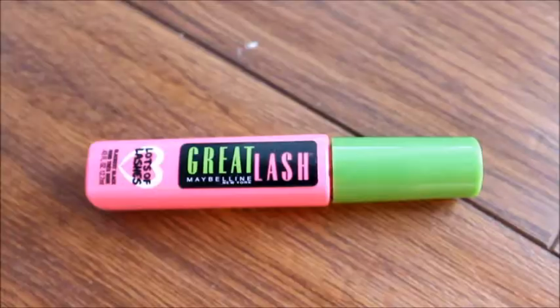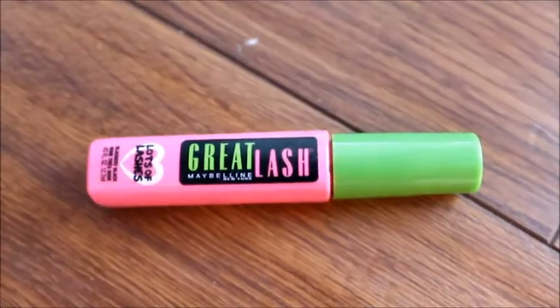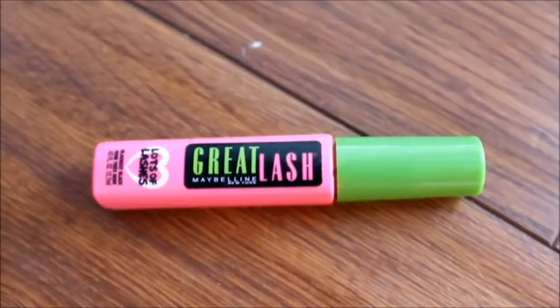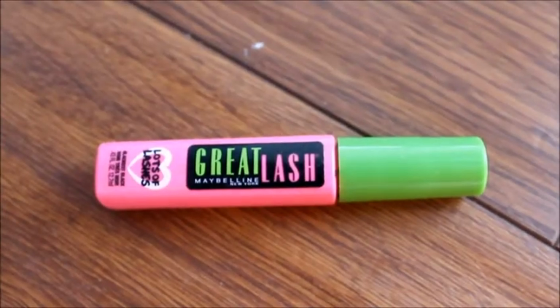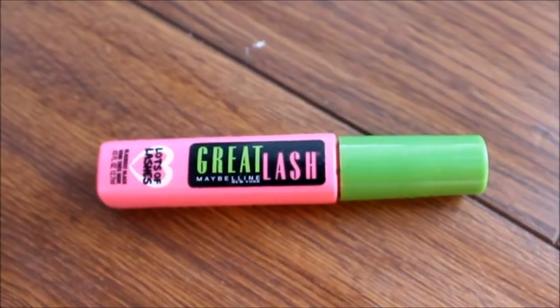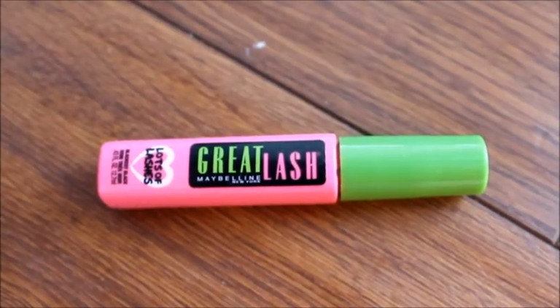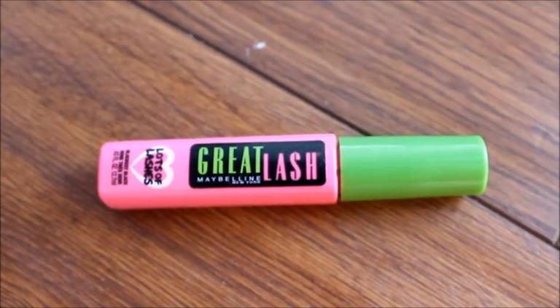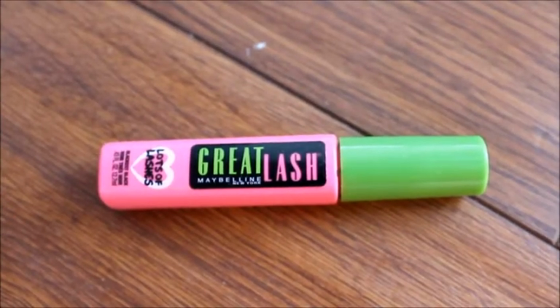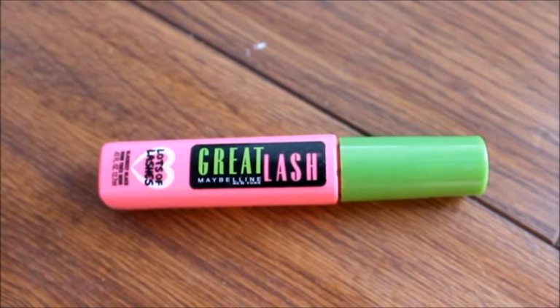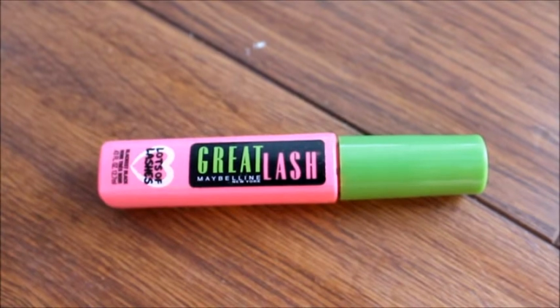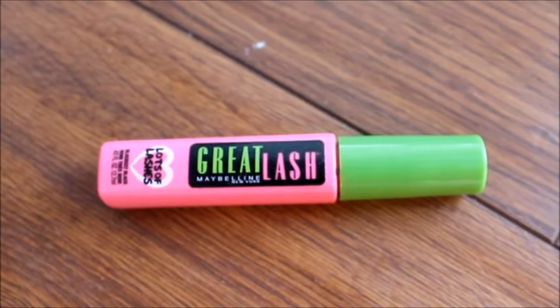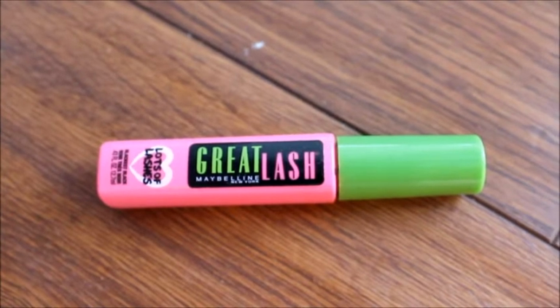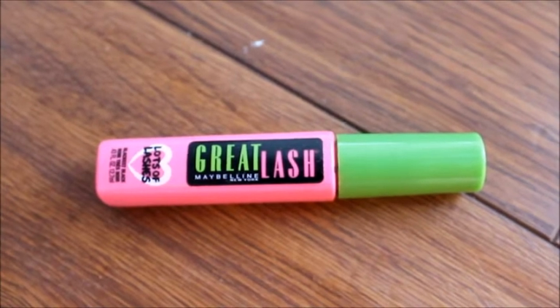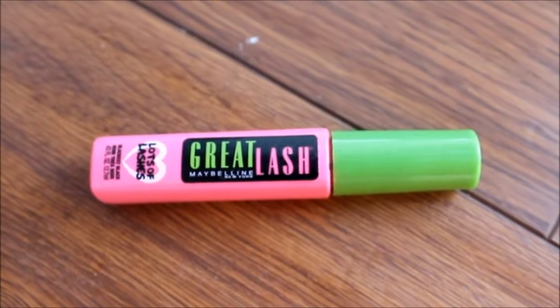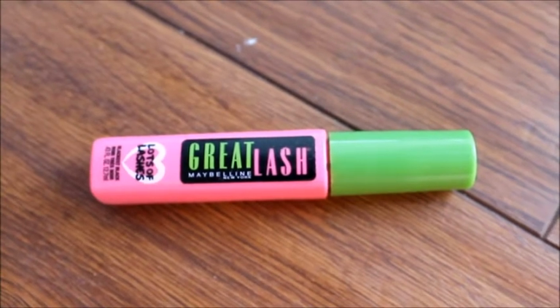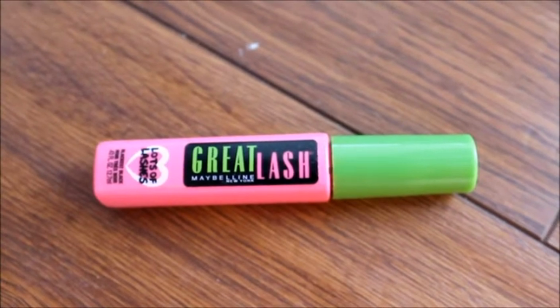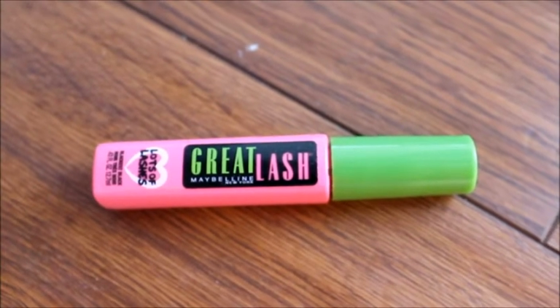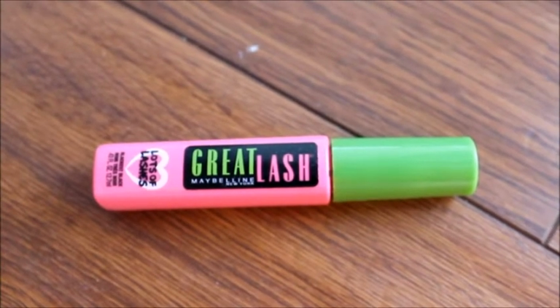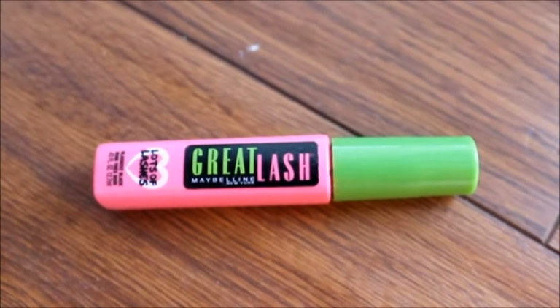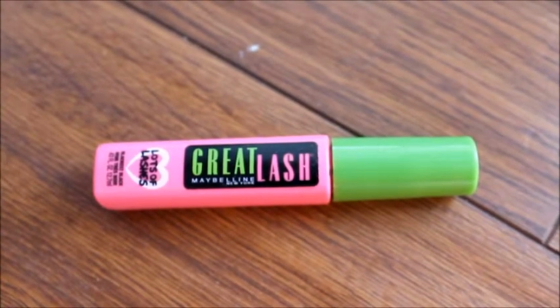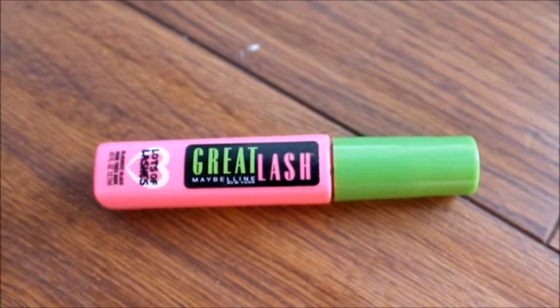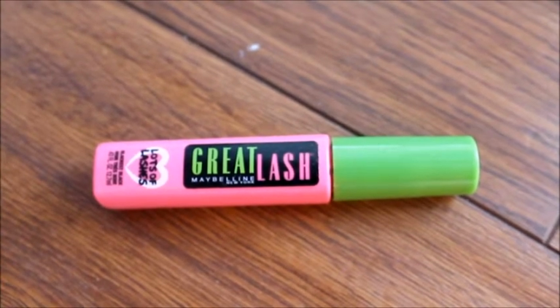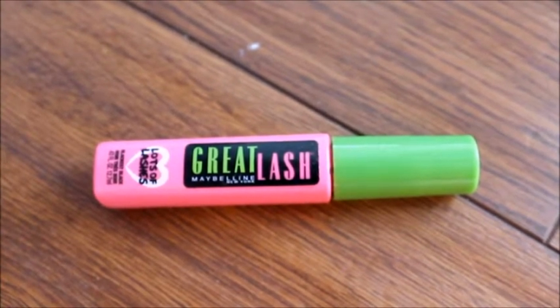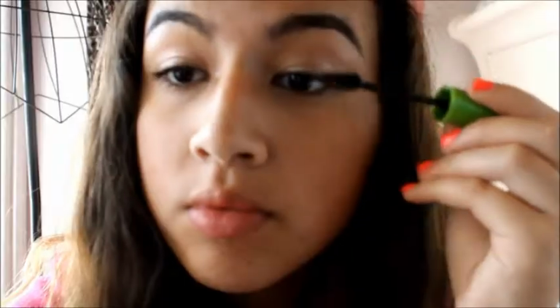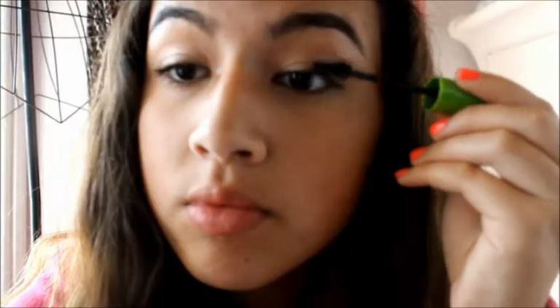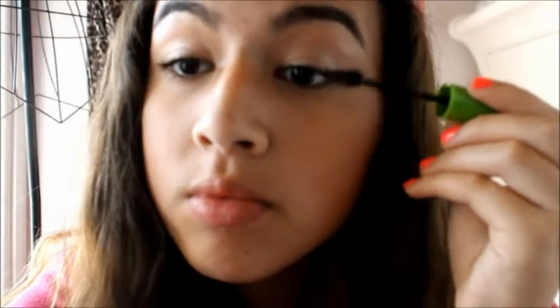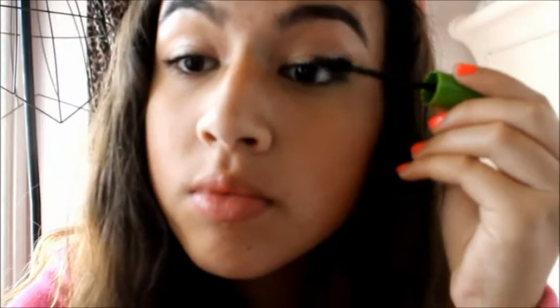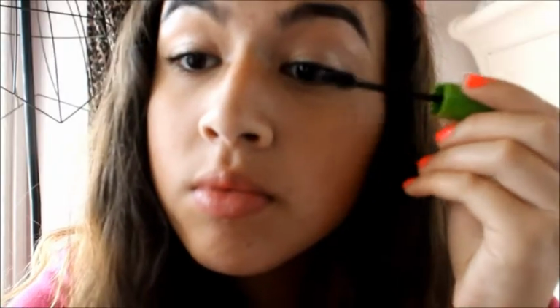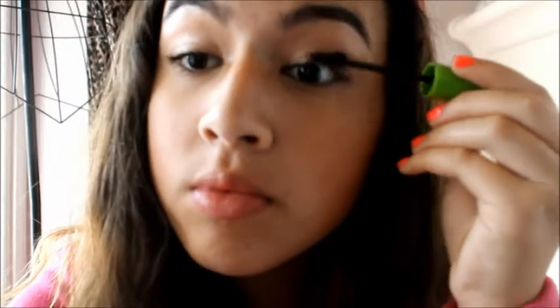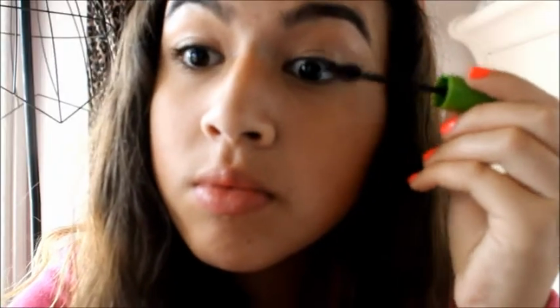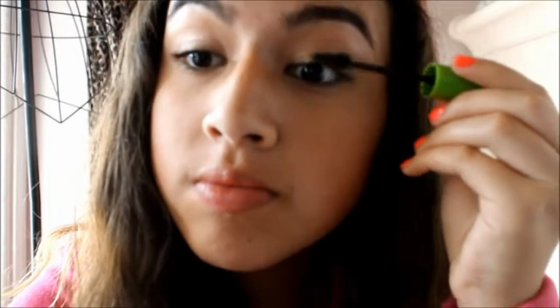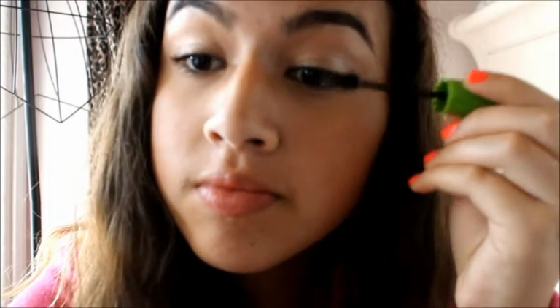And then for mascara, I'm using this Great Lash Lots of Lashes Mascara from Maybelline, and I'm just going to apply this to my lashes.